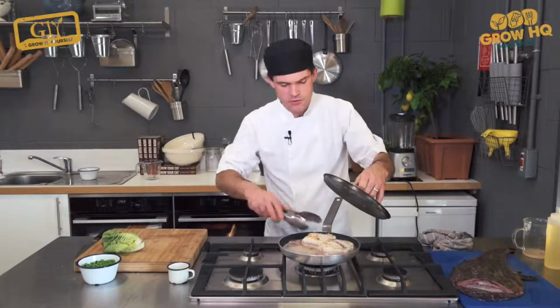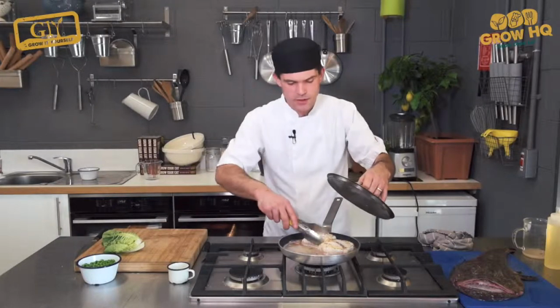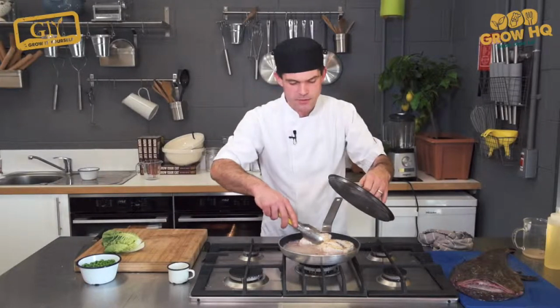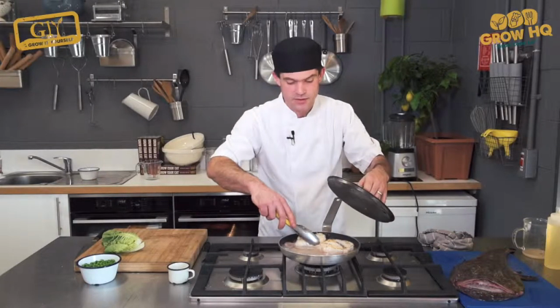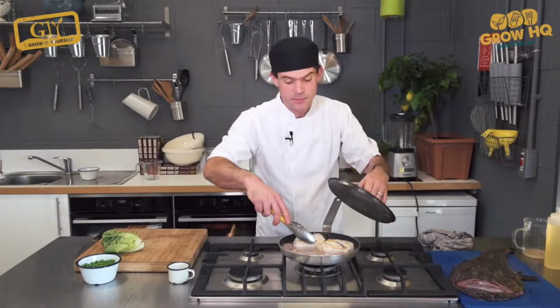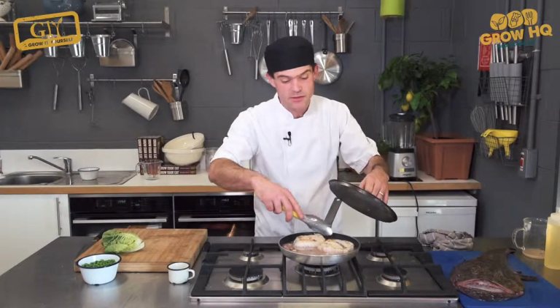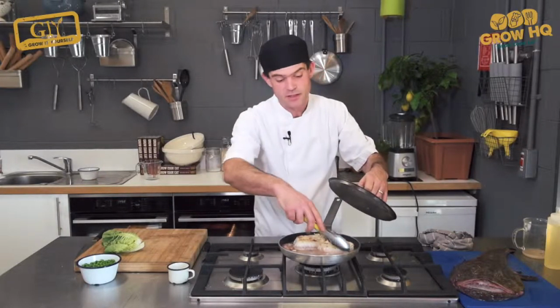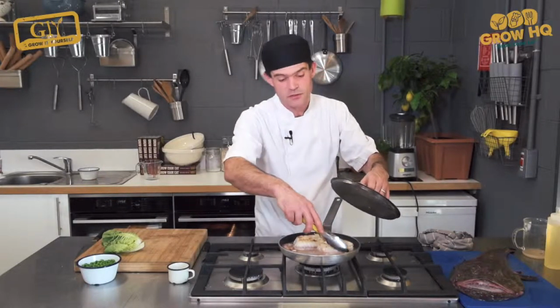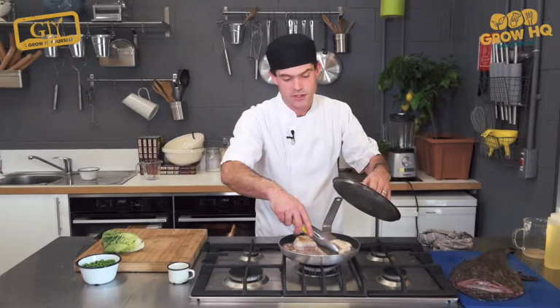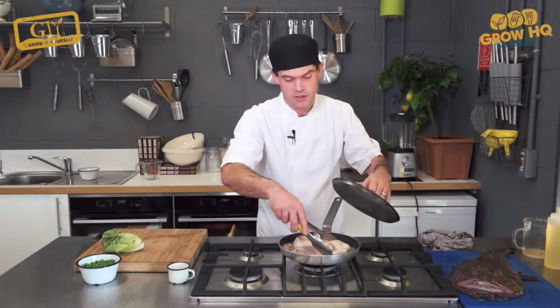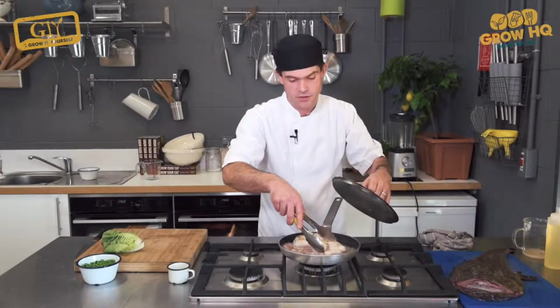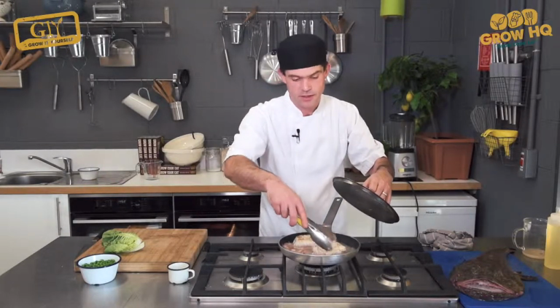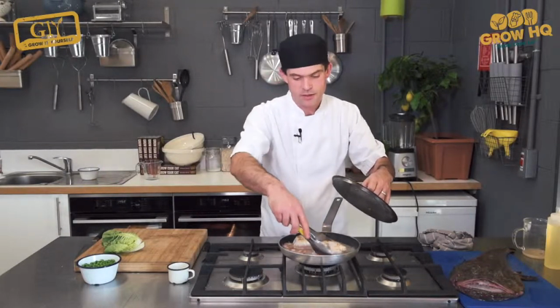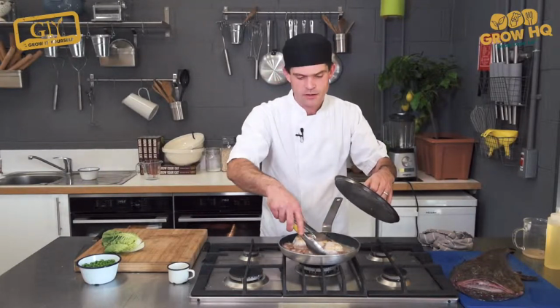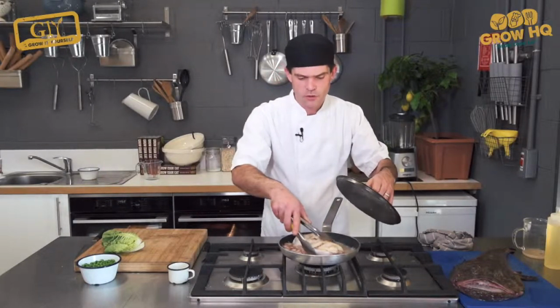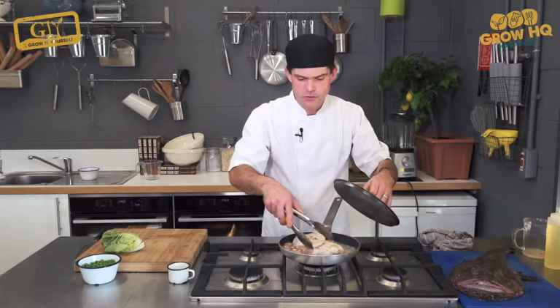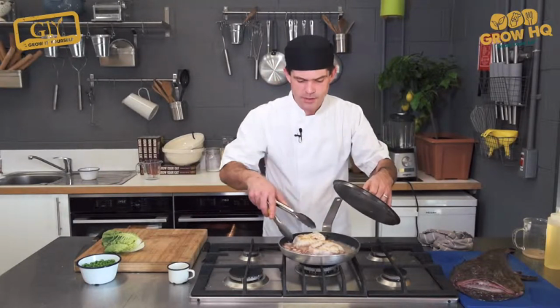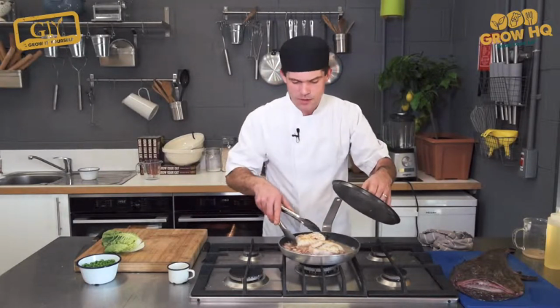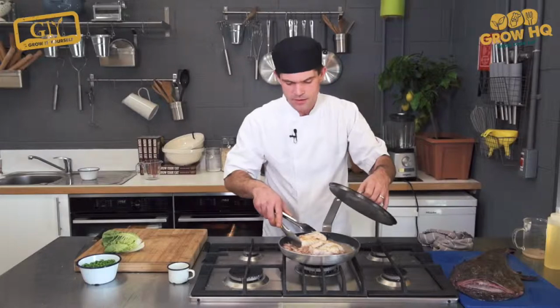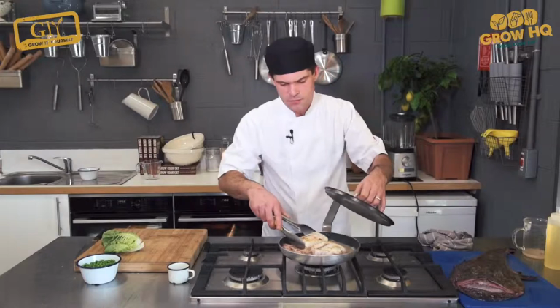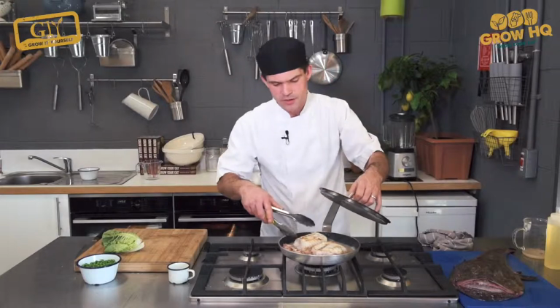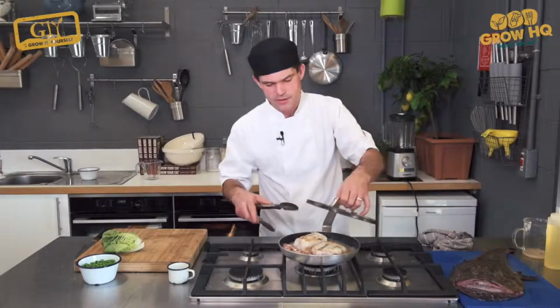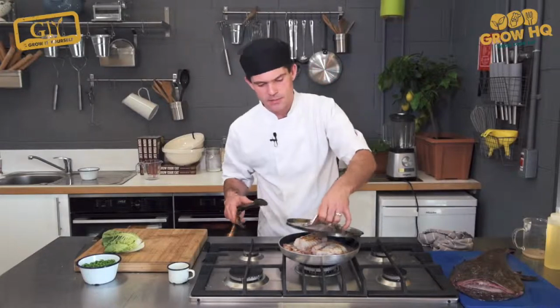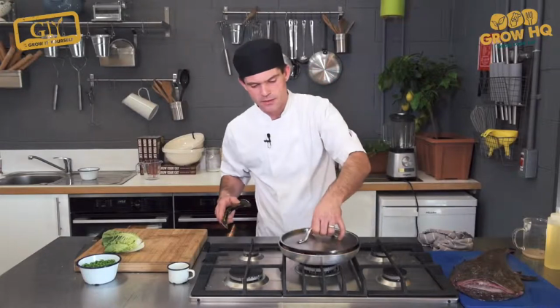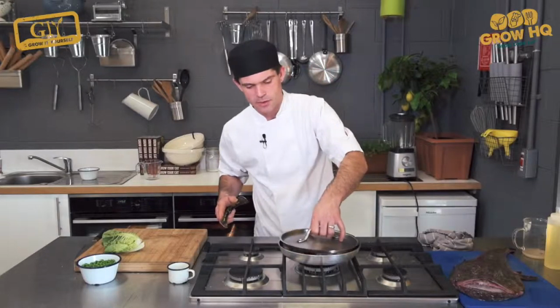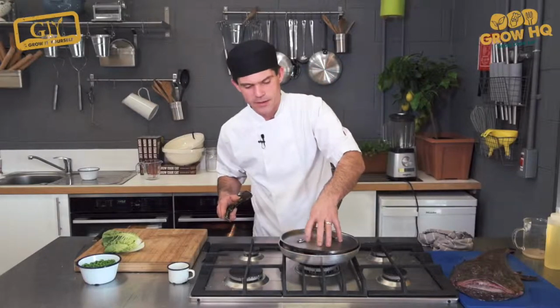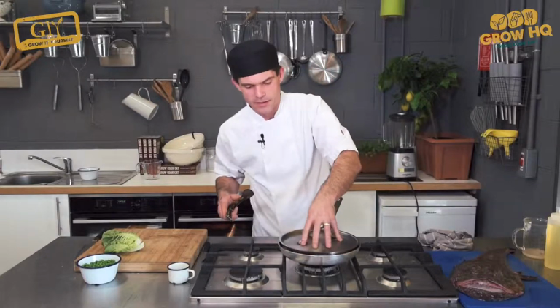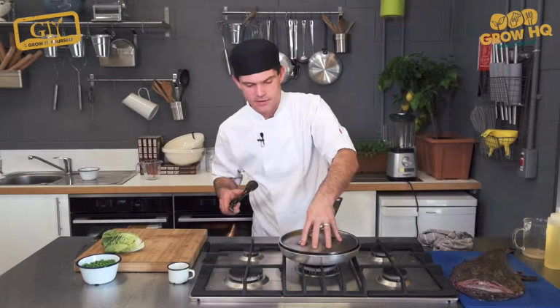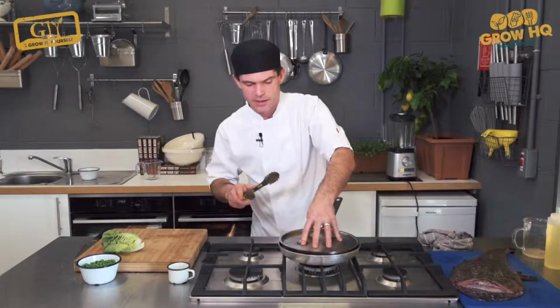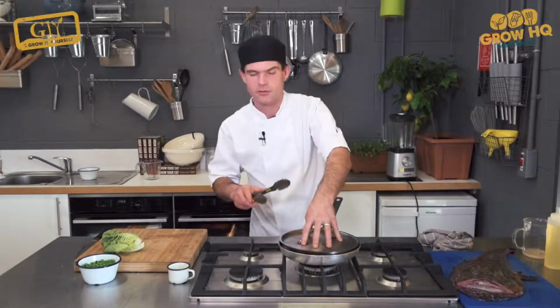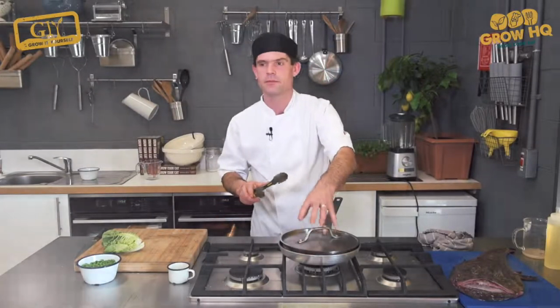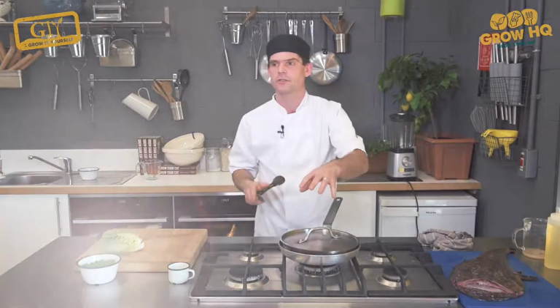We're going to leave it to cook for about seven to eight minutes — it depends on the size of the fish. These ones are pretty nice and big, so they might take eight to ten minutes.